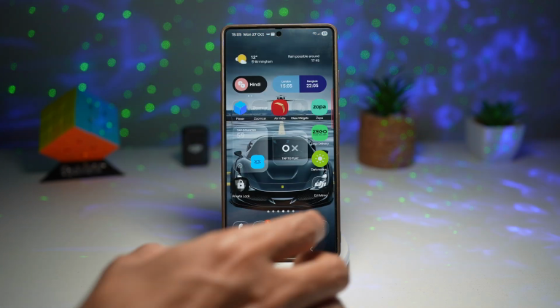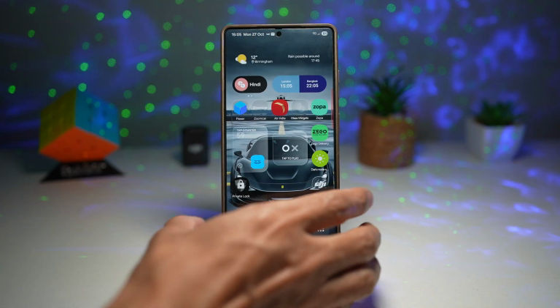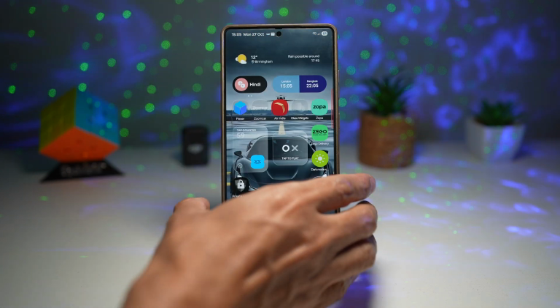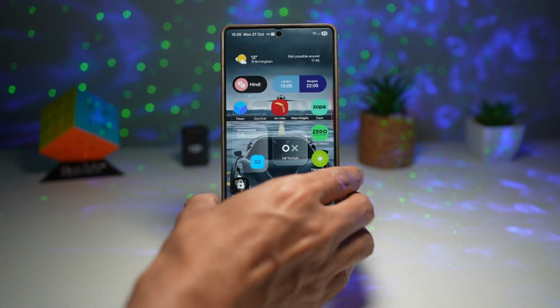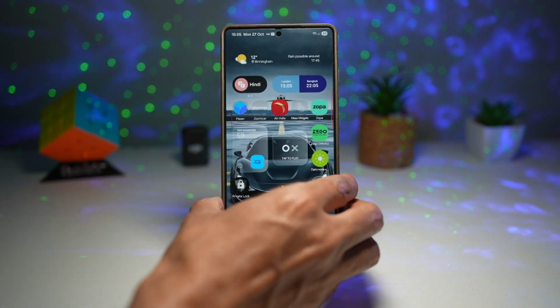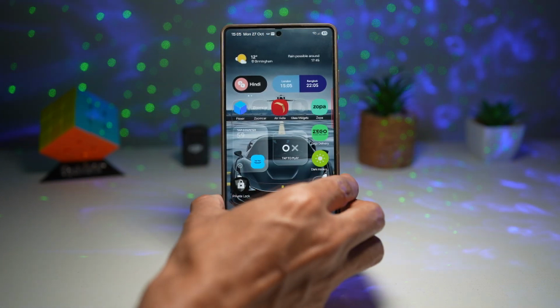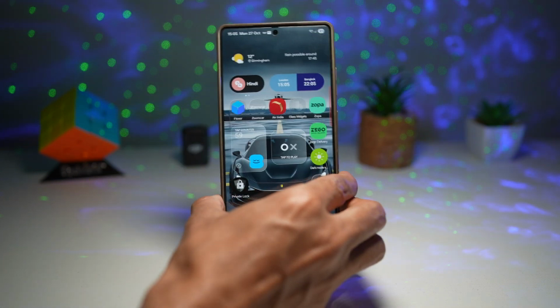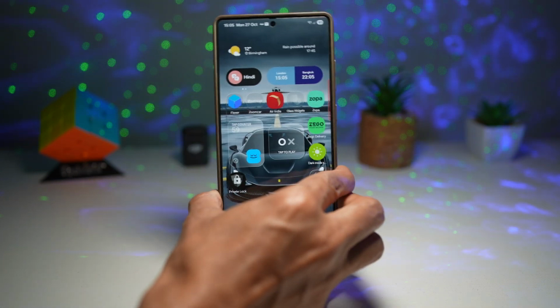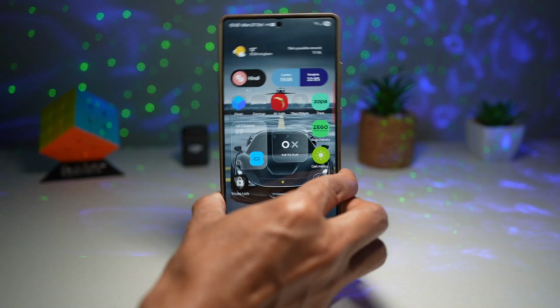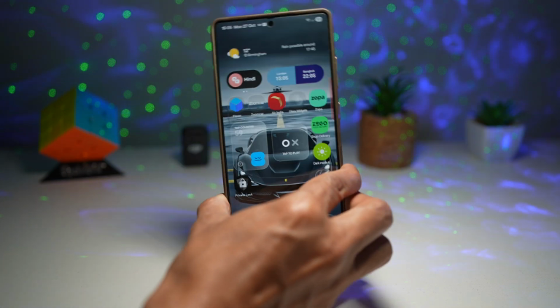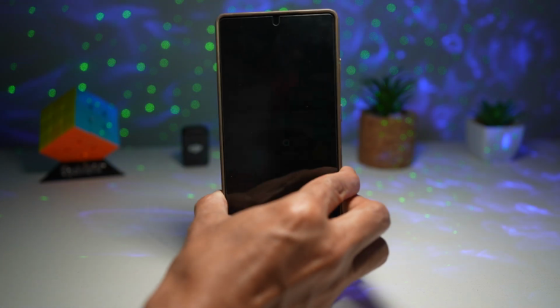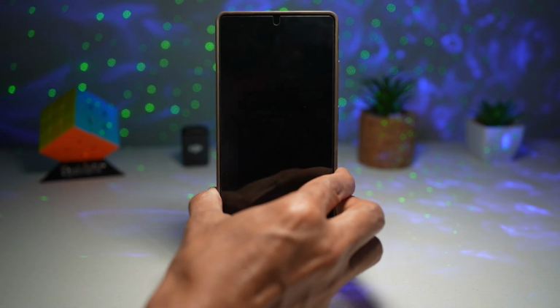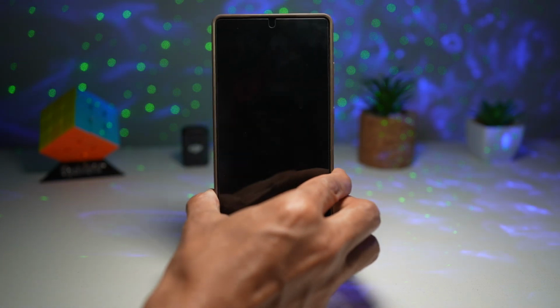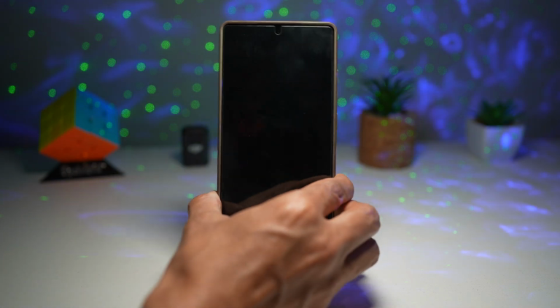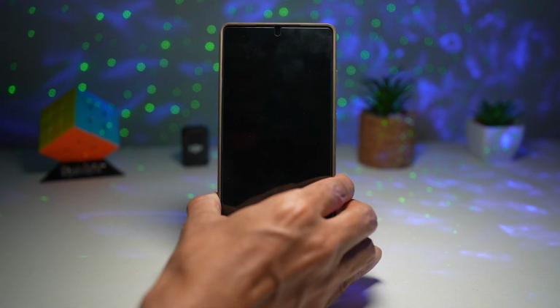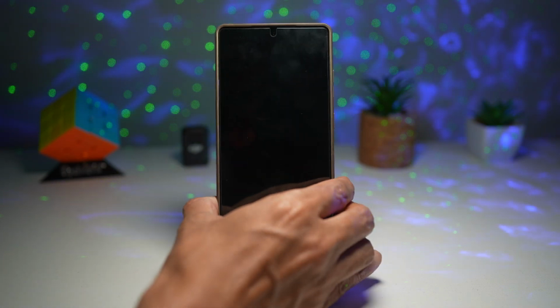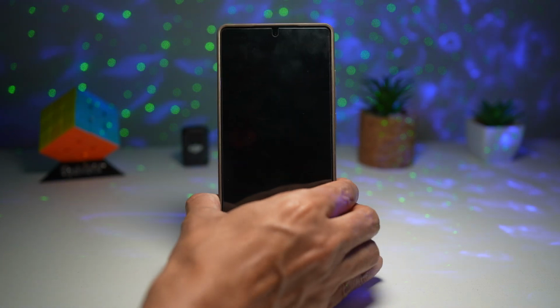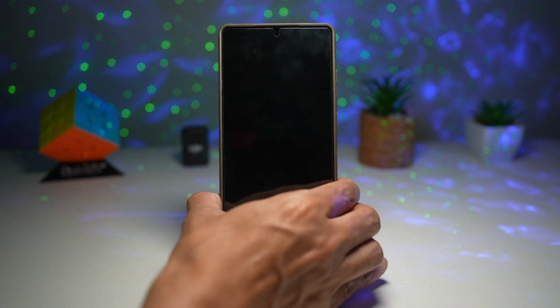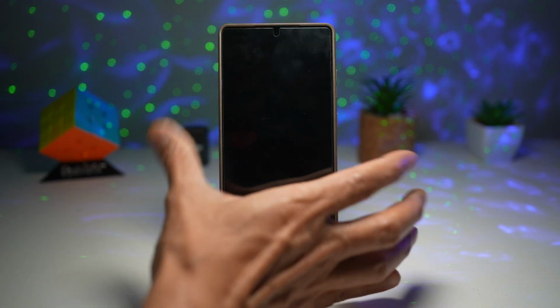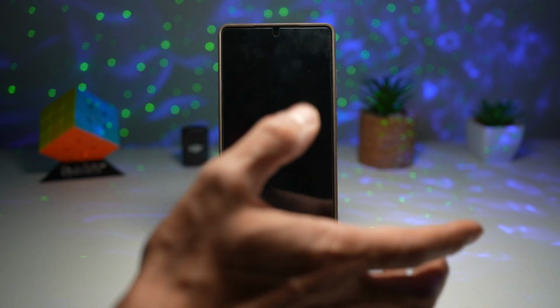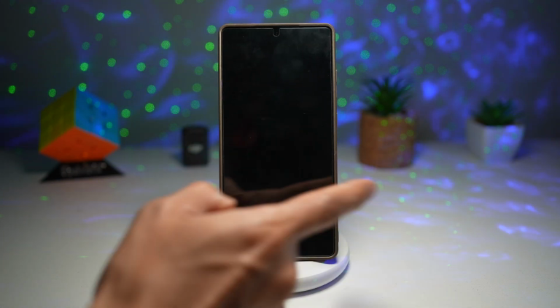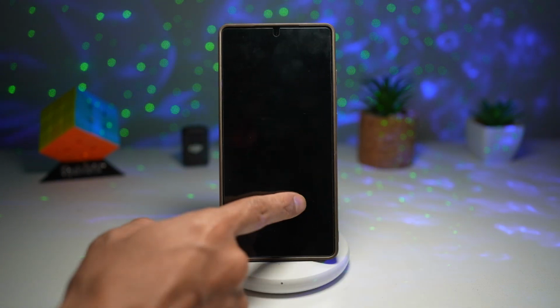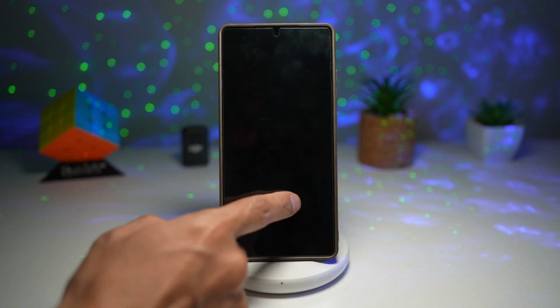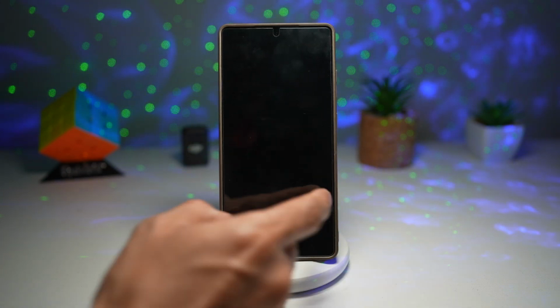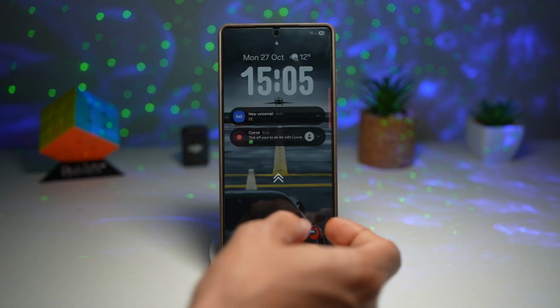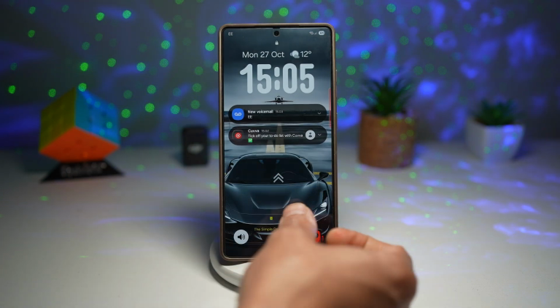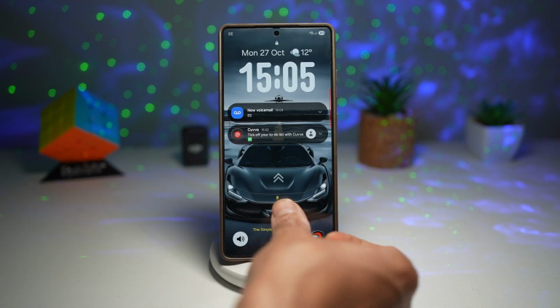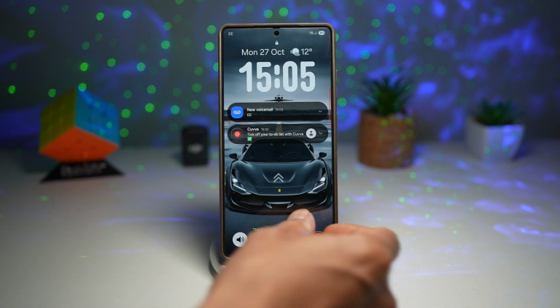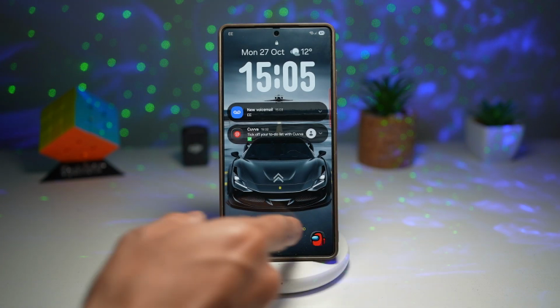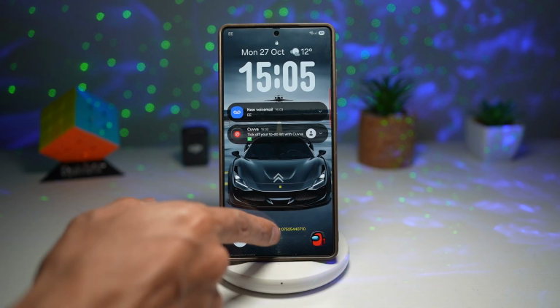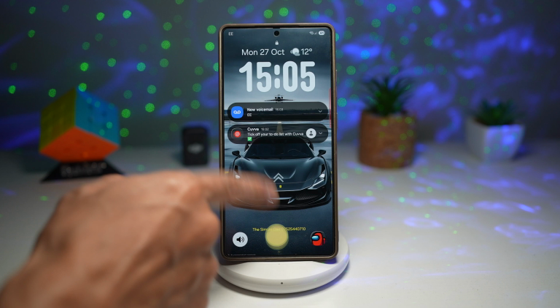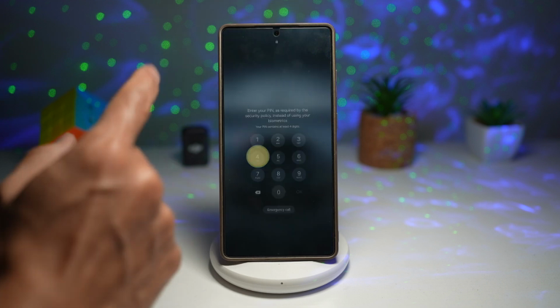Now when I go ahead and shake it, as you can see, it locks it. Let's try again.